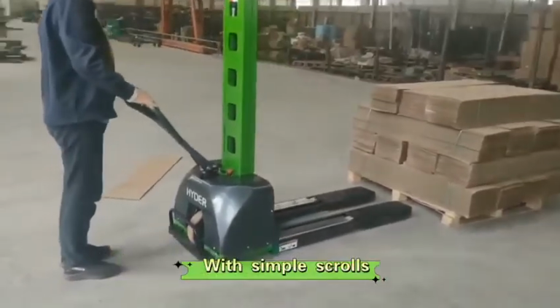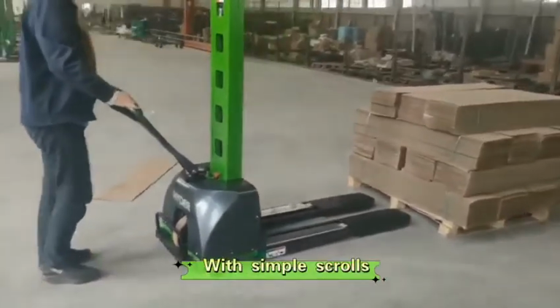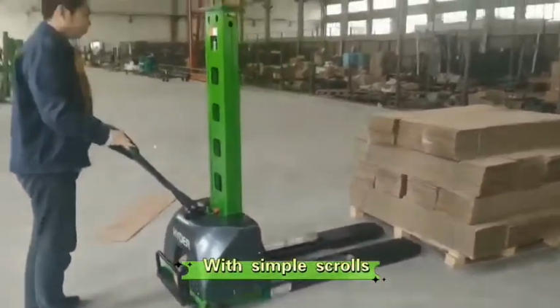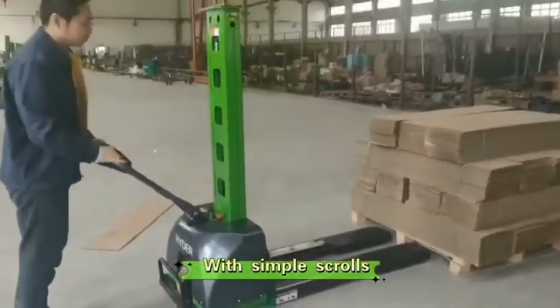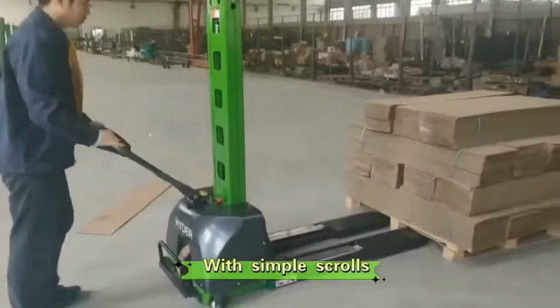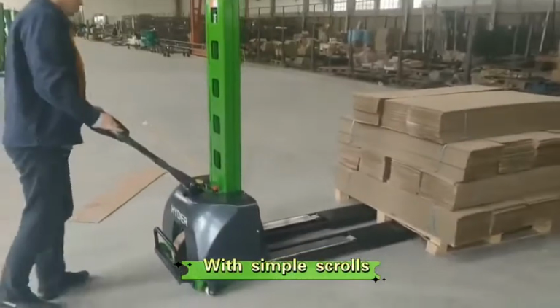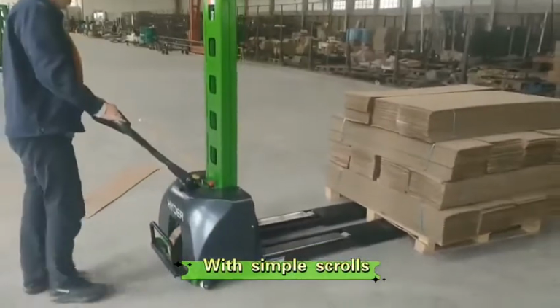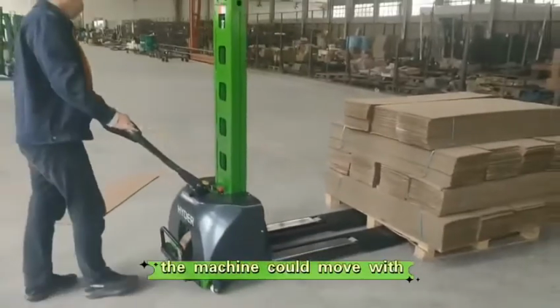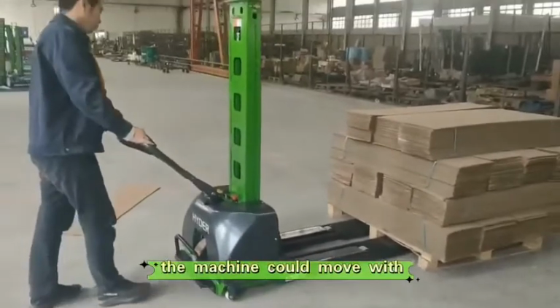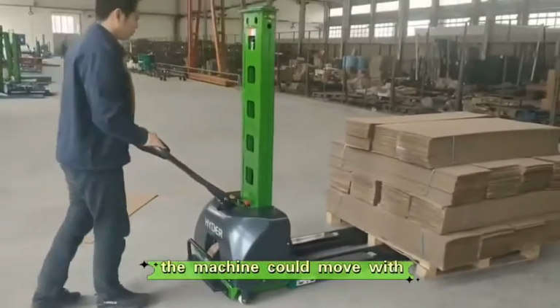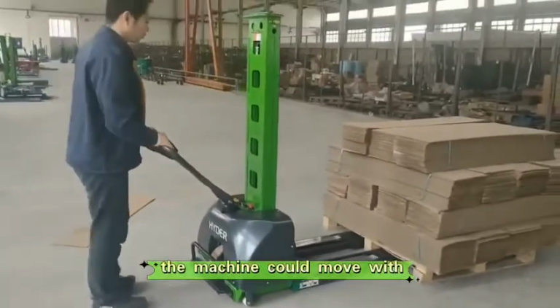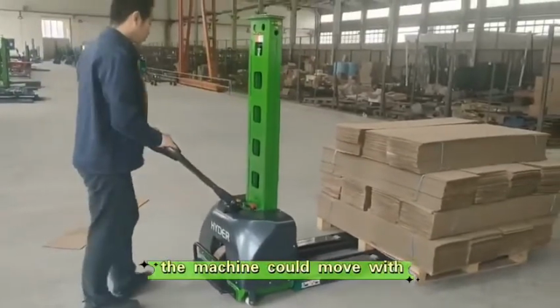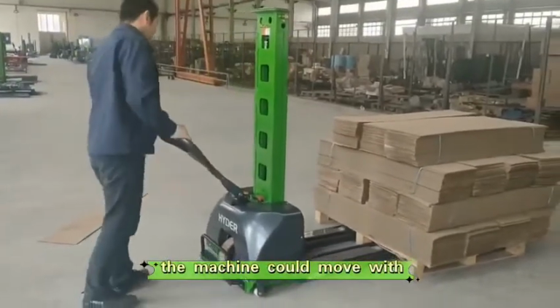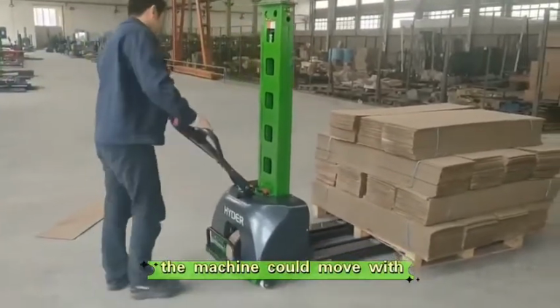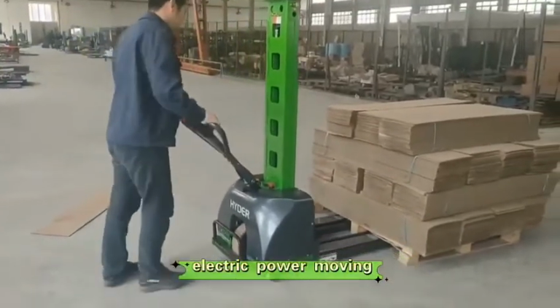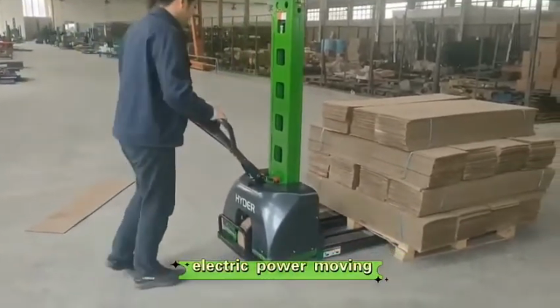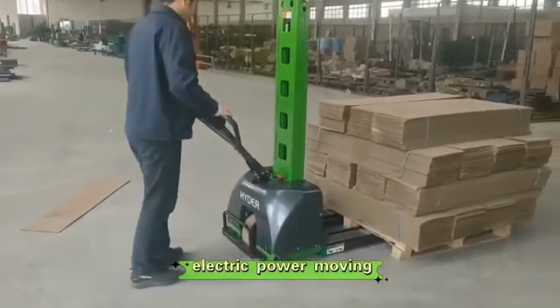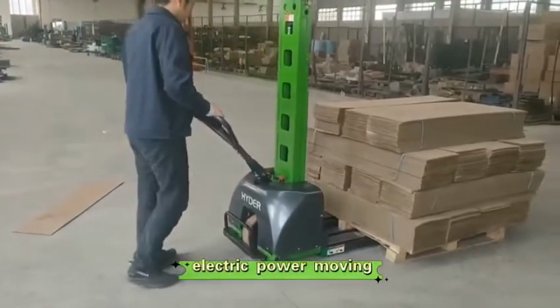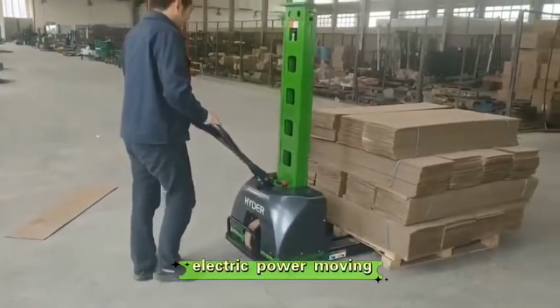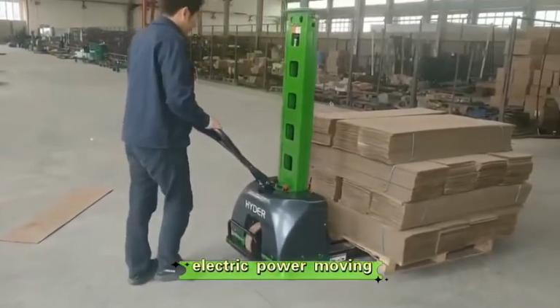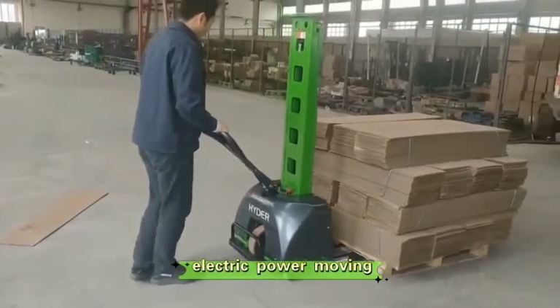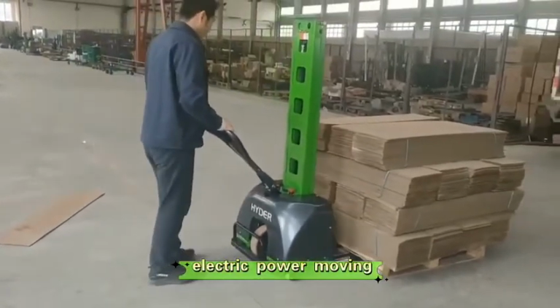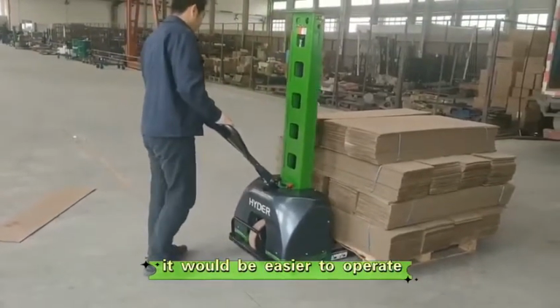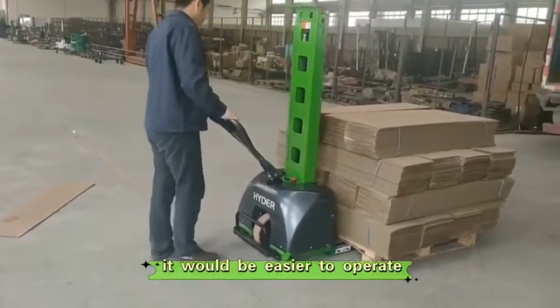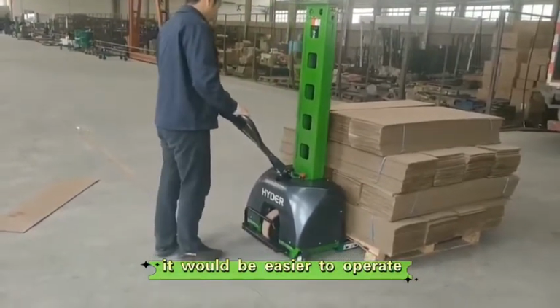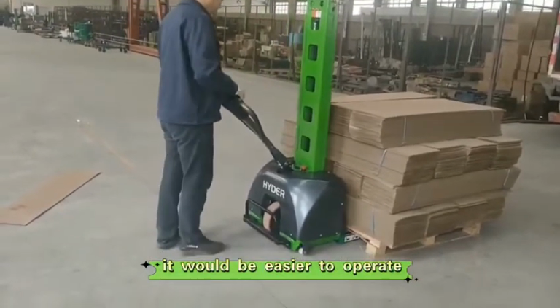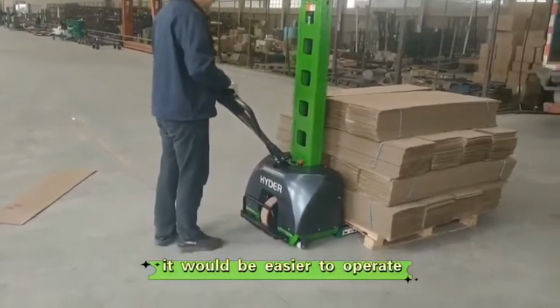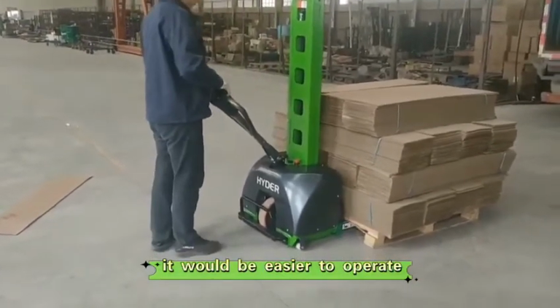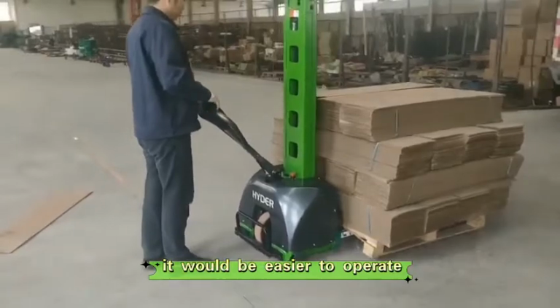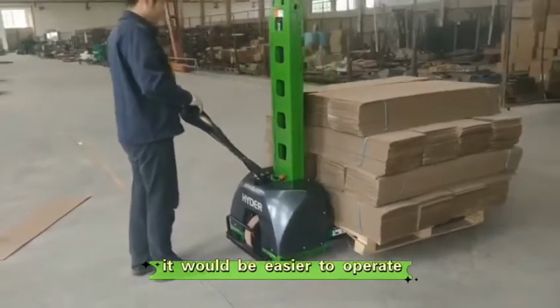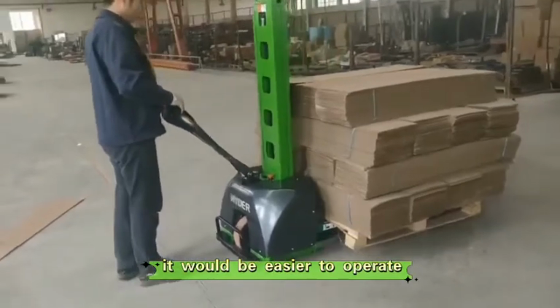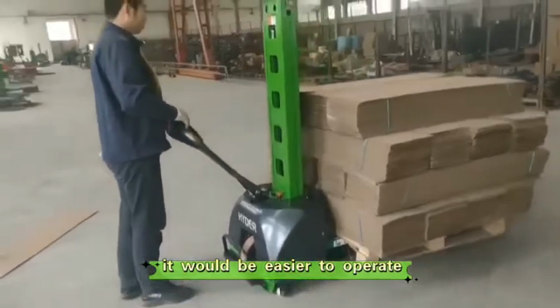With simple scrolls, the machine can move. With electric-powered moving, it would be easier to operate in the truck.